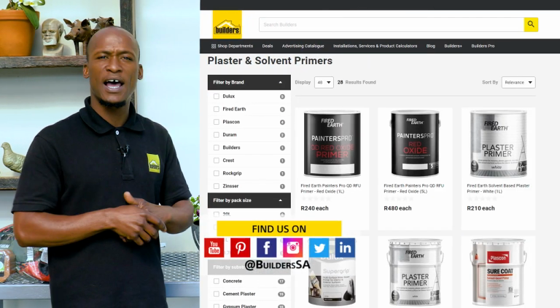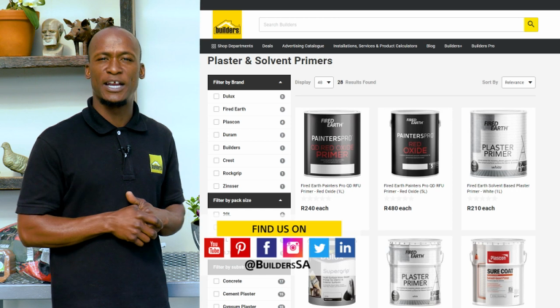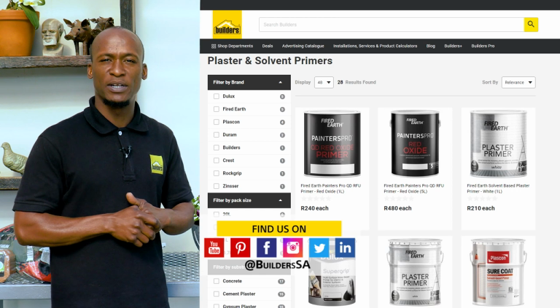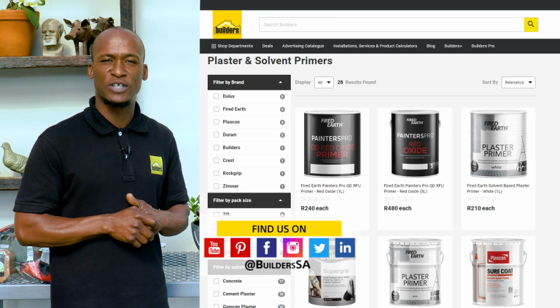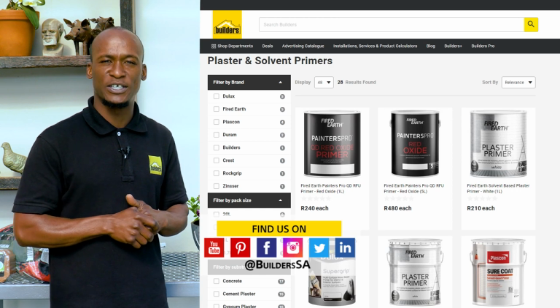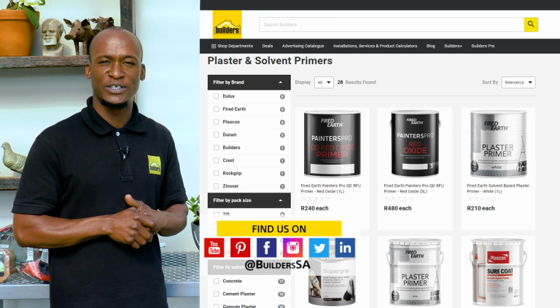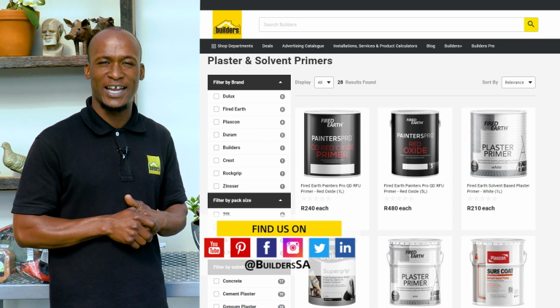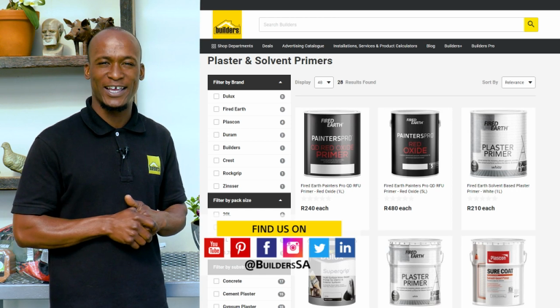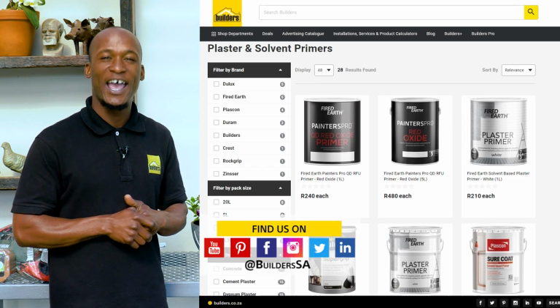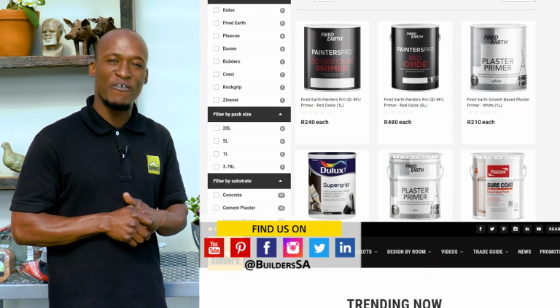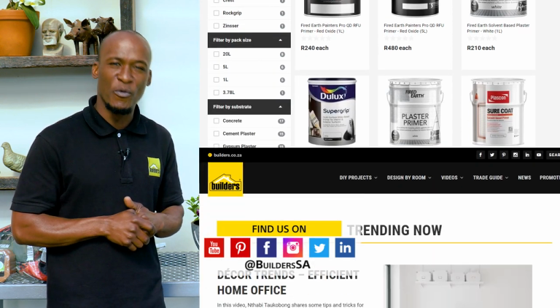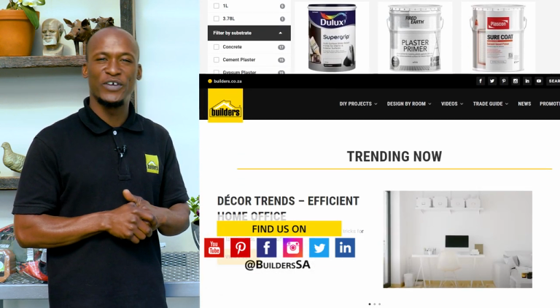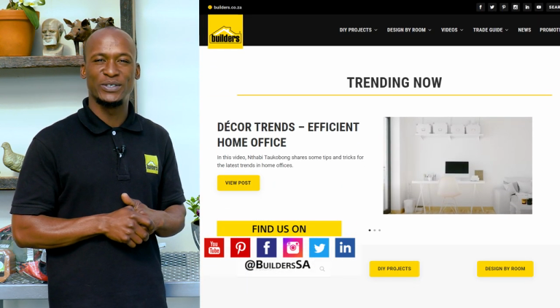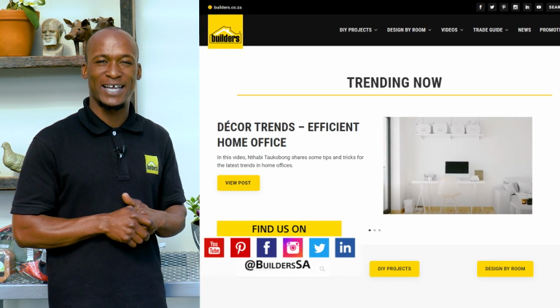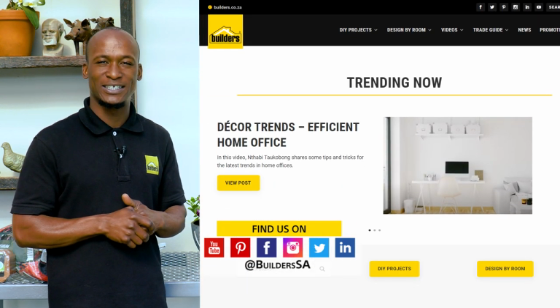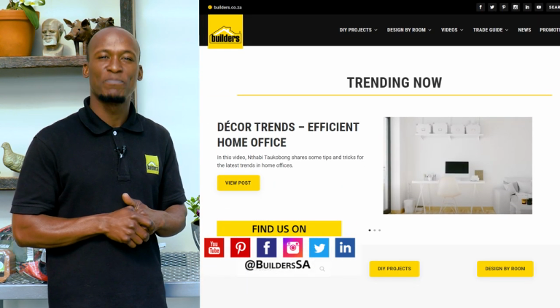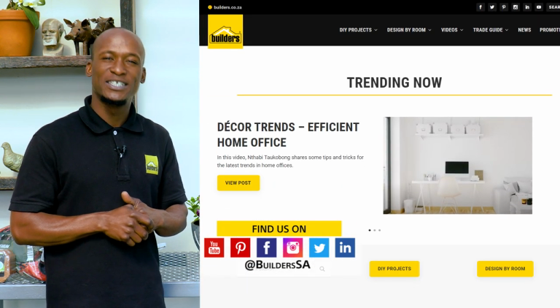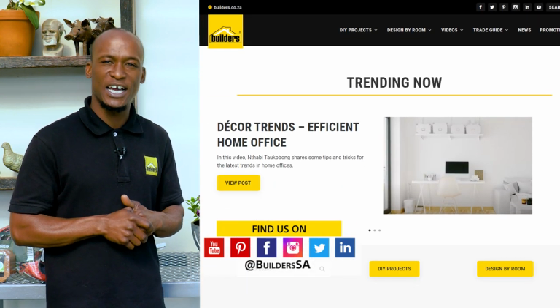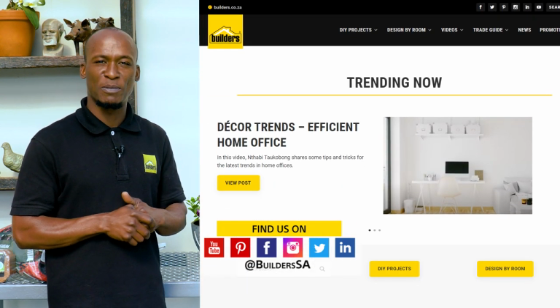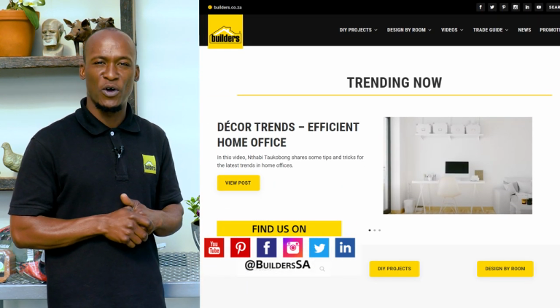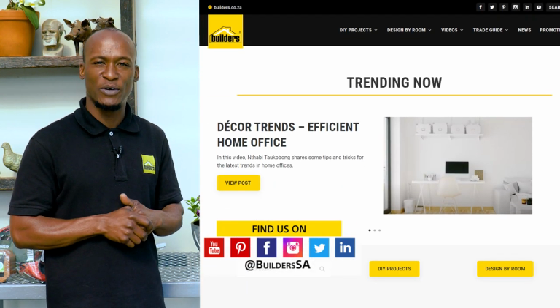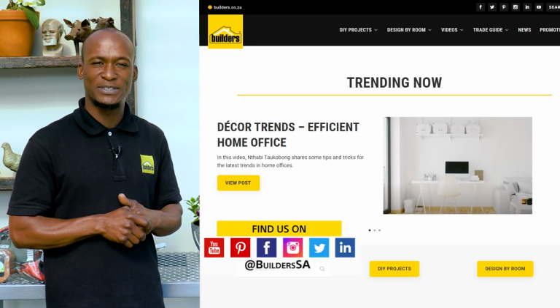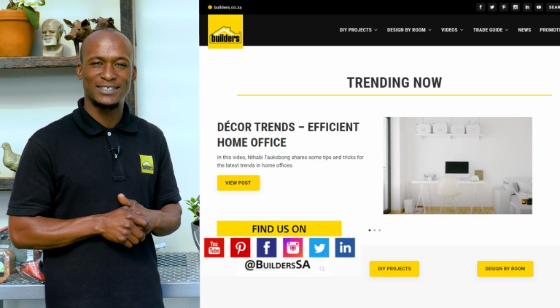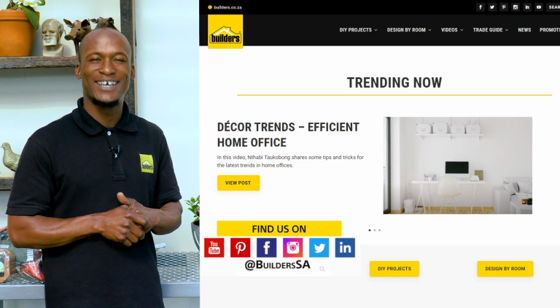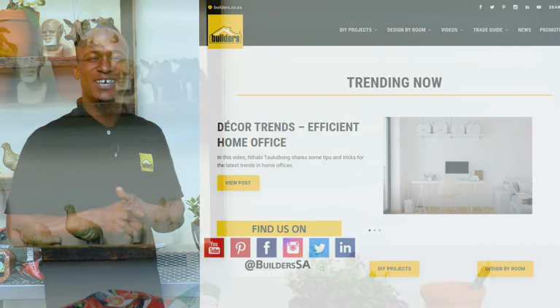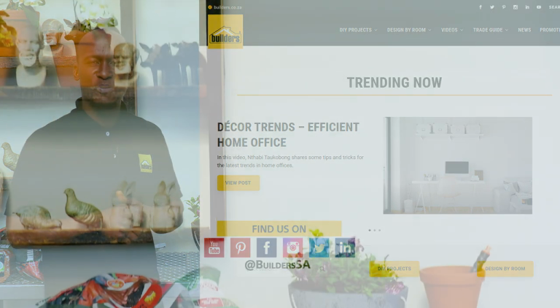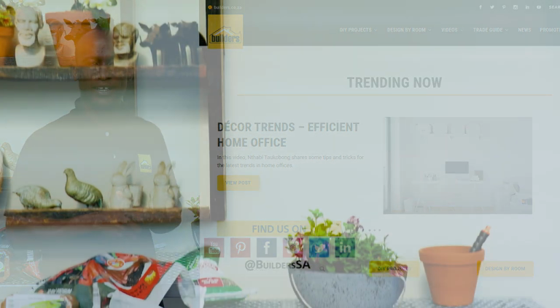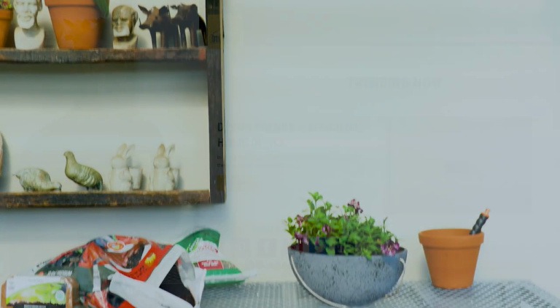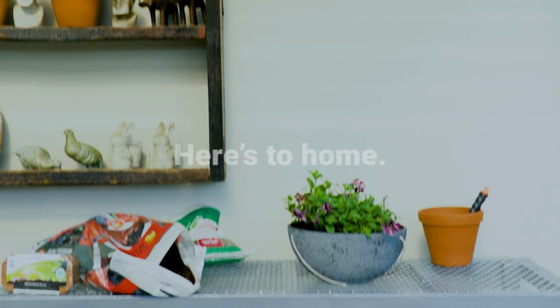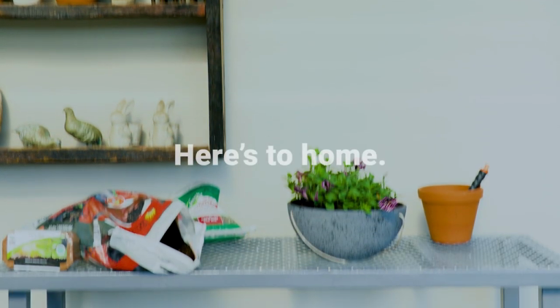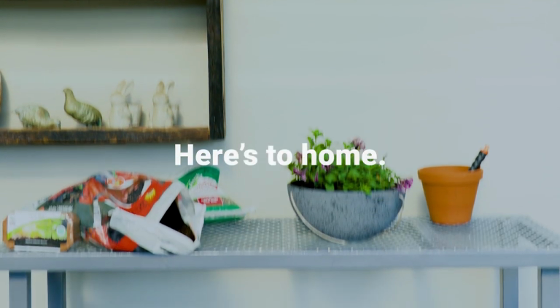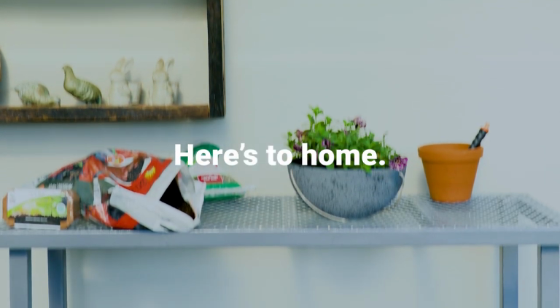Shop the range of Fired Earth Painters Pro in-store or online at builders.co.za. And for more videos like this, check out the blog on the website. Get to Builders, get it done.